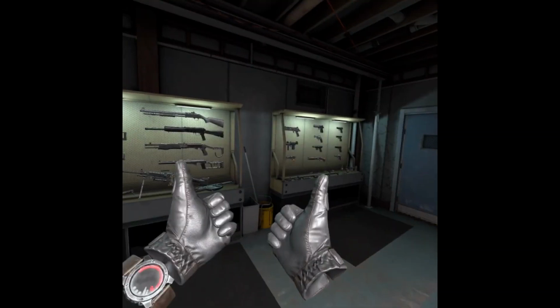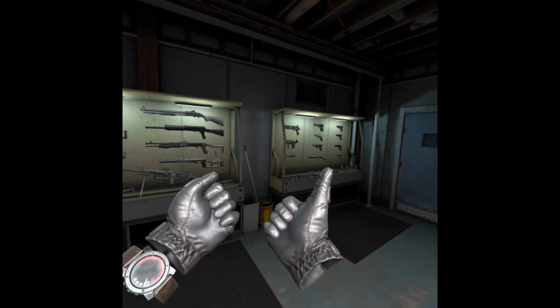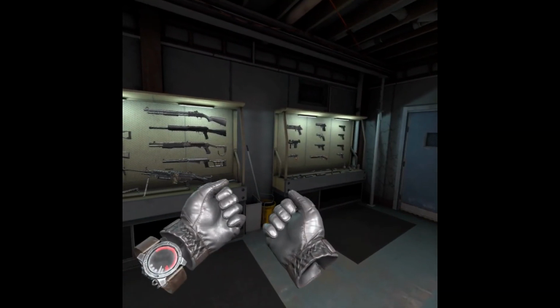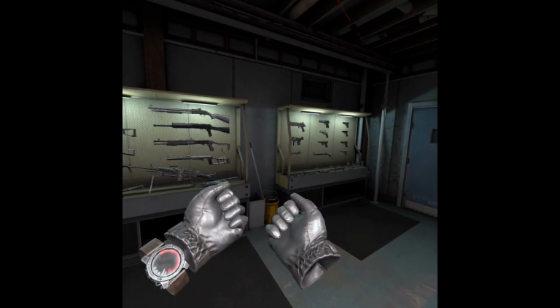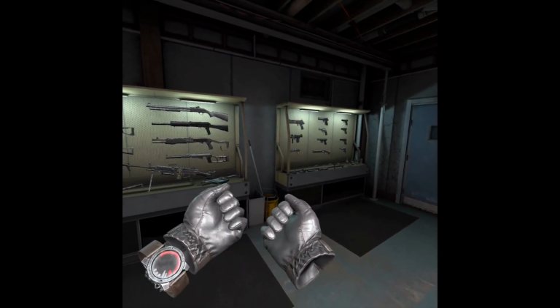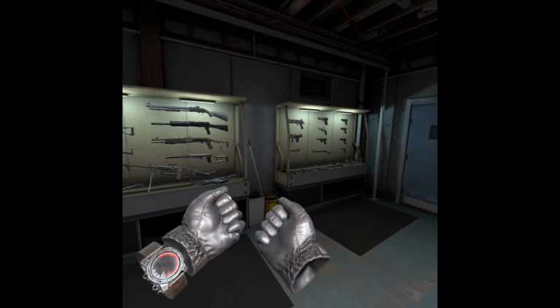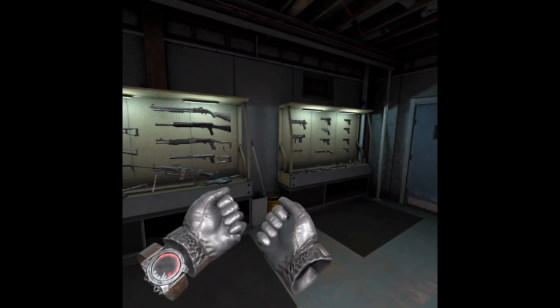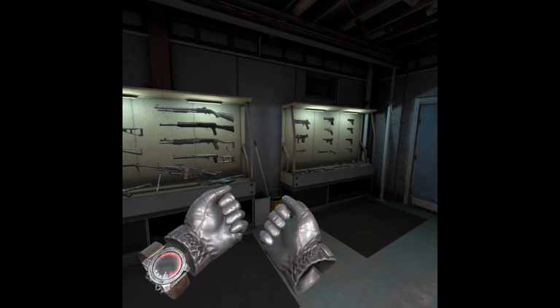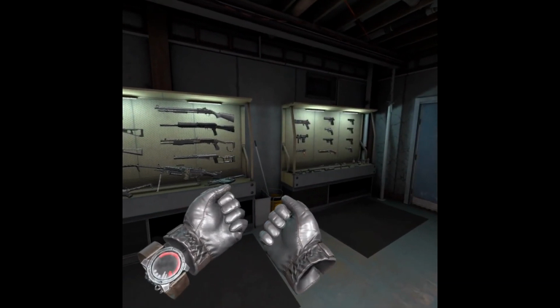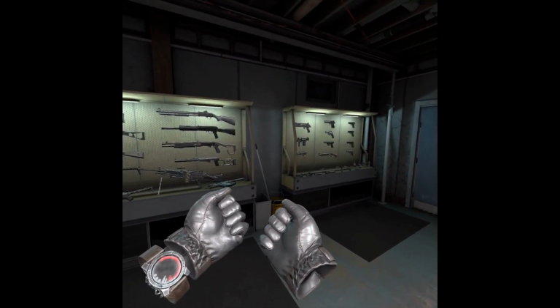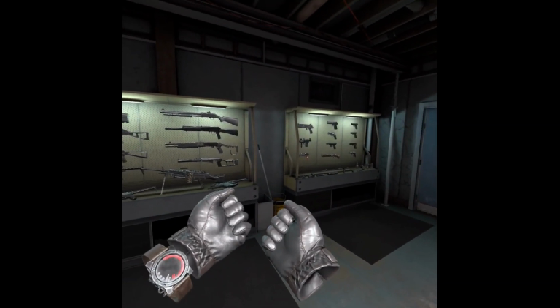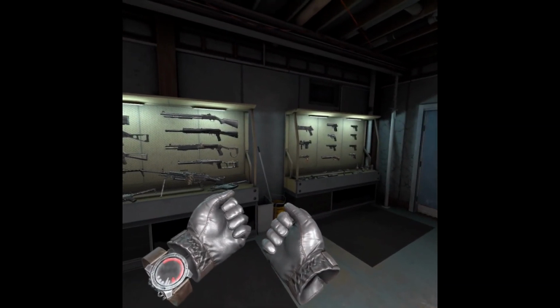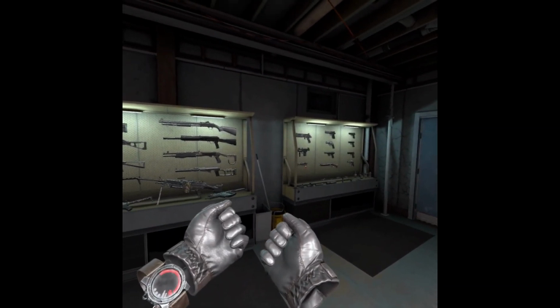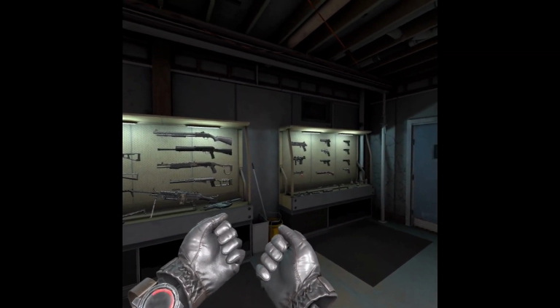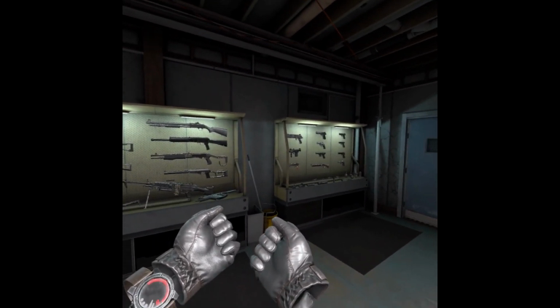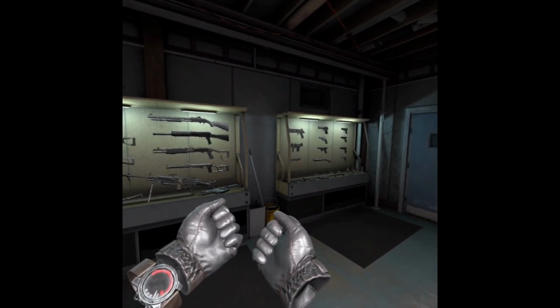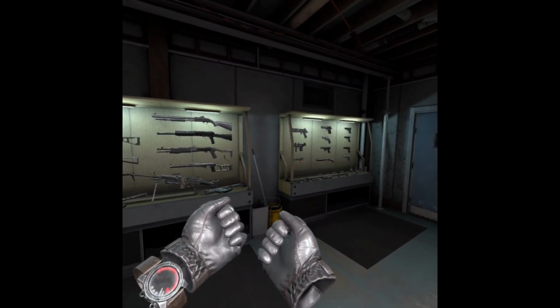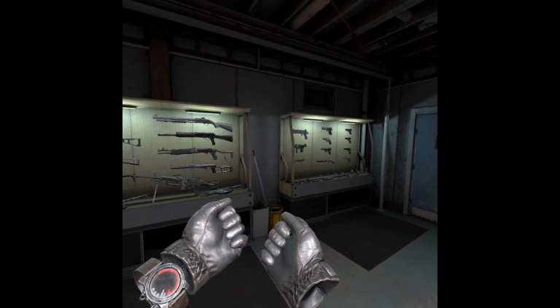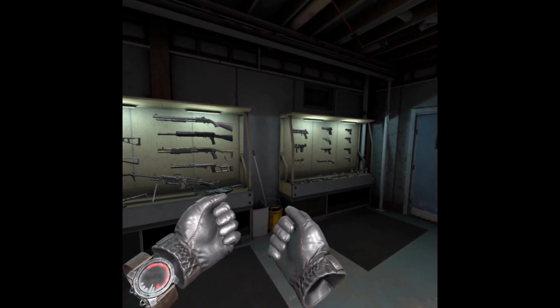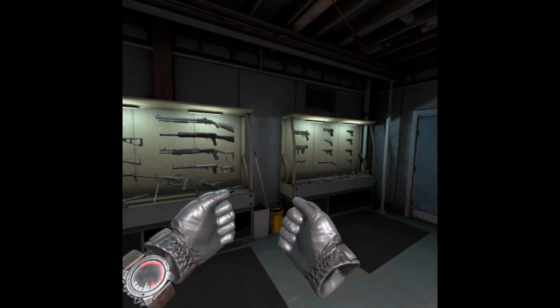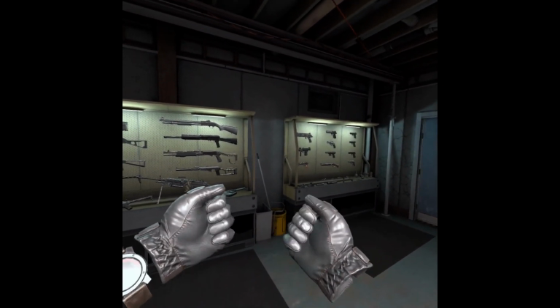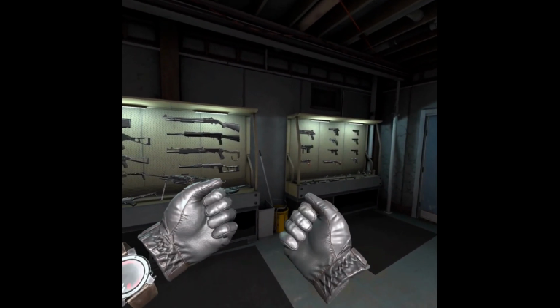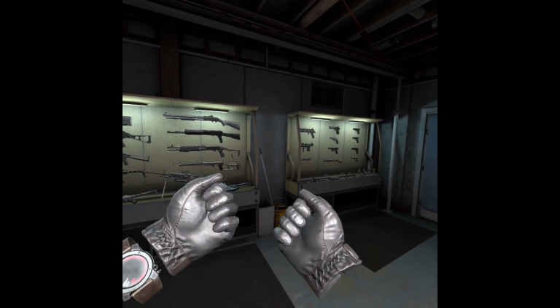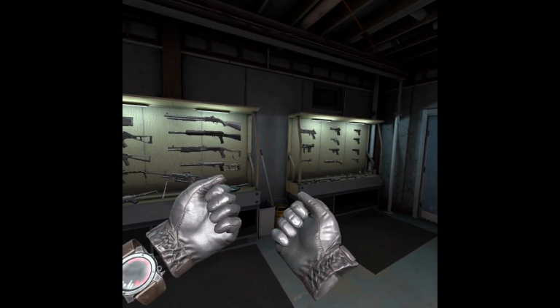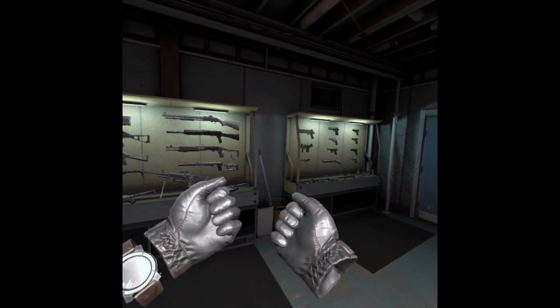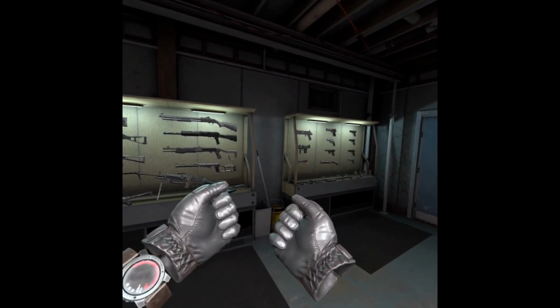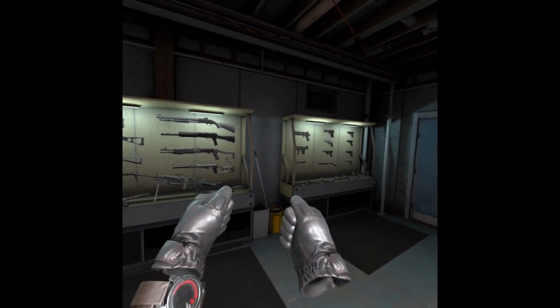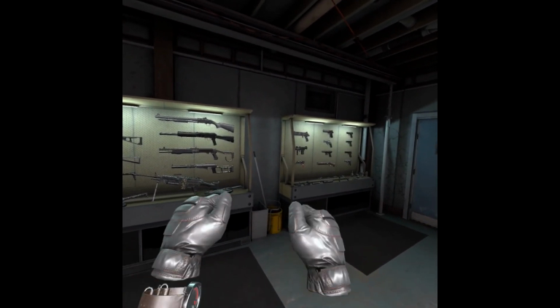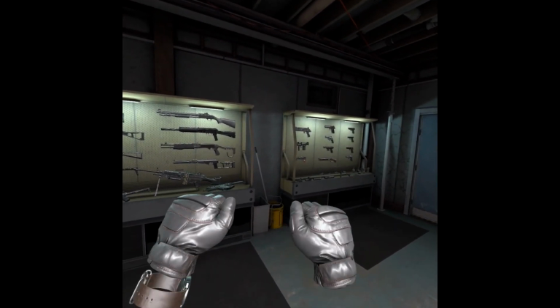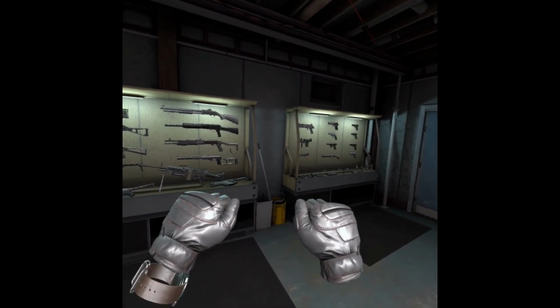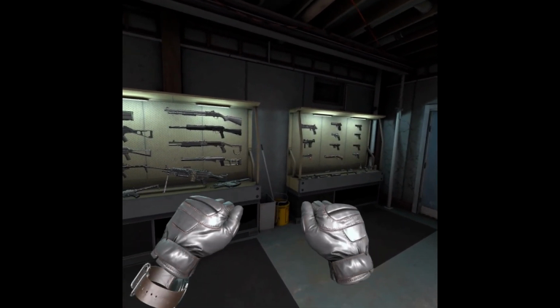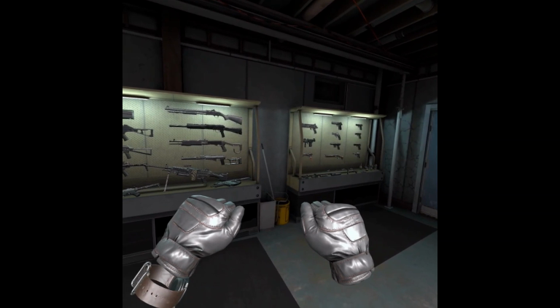For the fist, you just put your thumb not on the top button, and you hold both triggers.